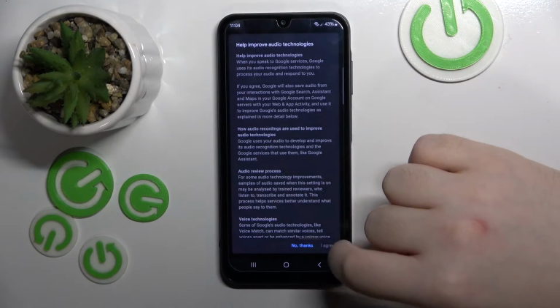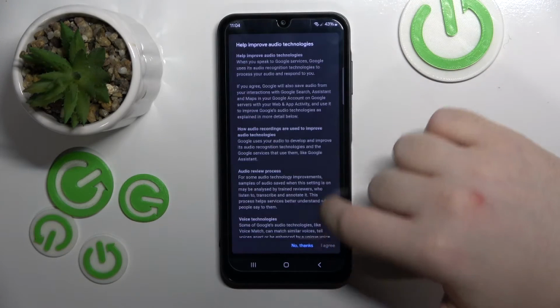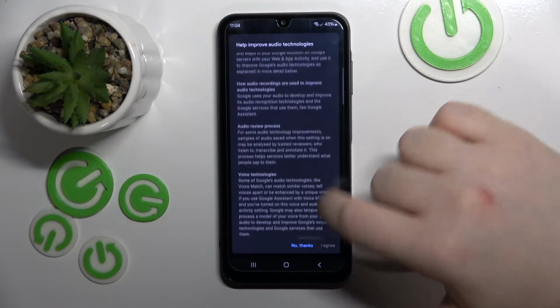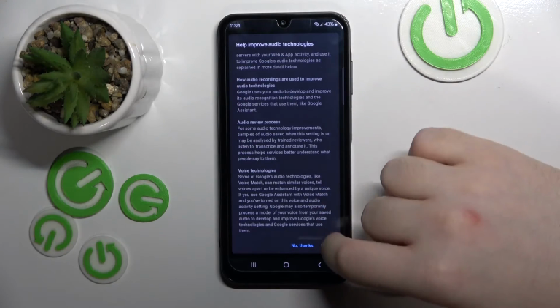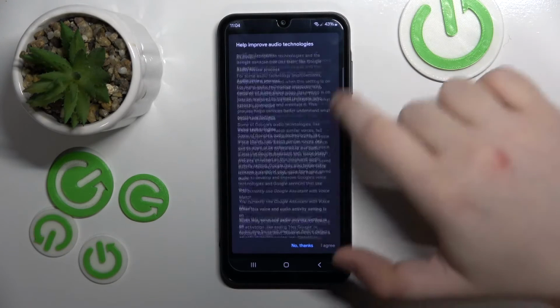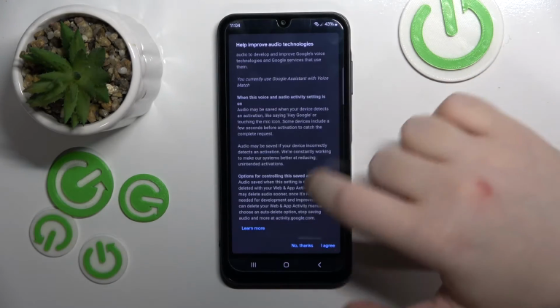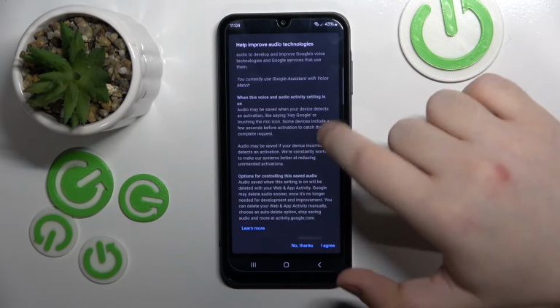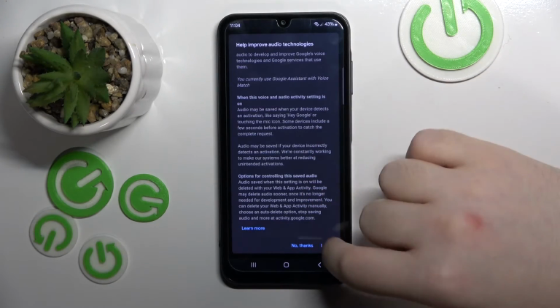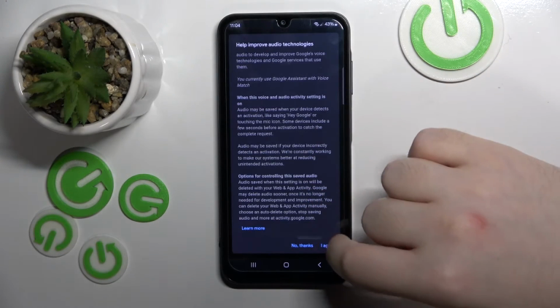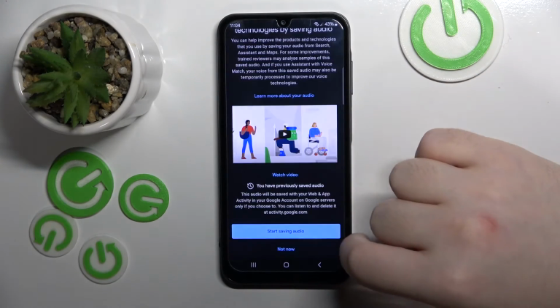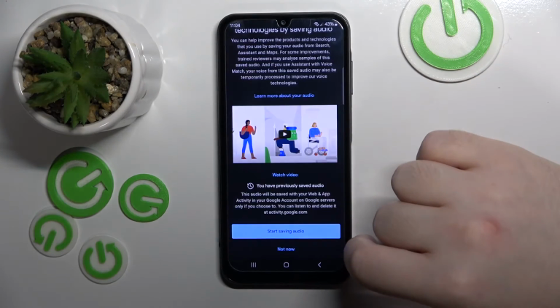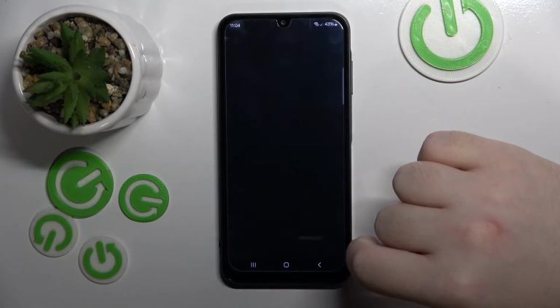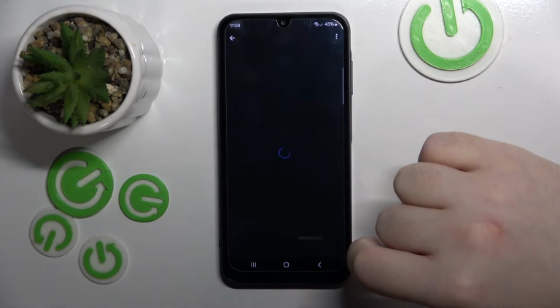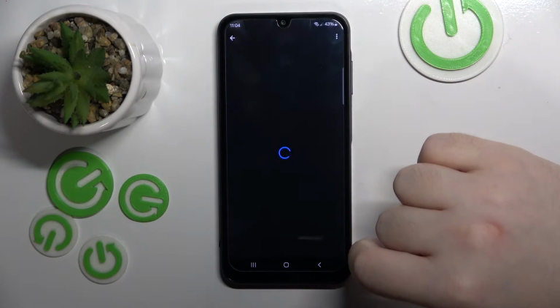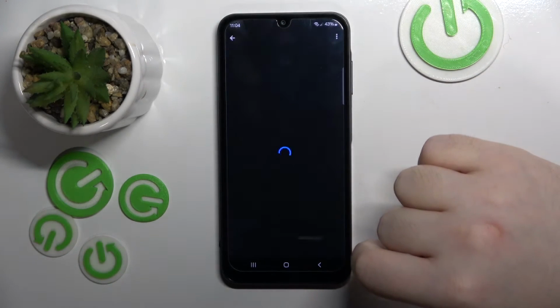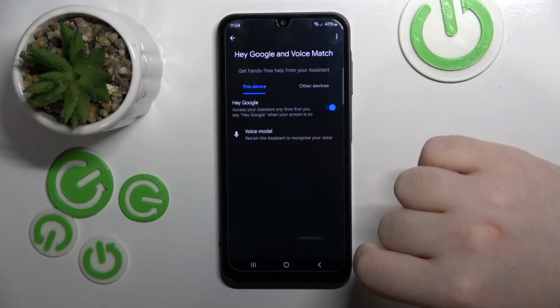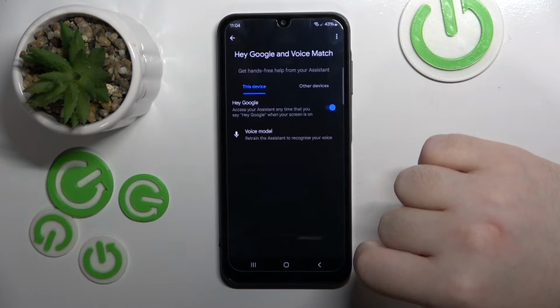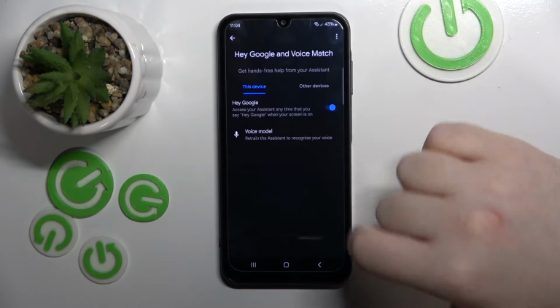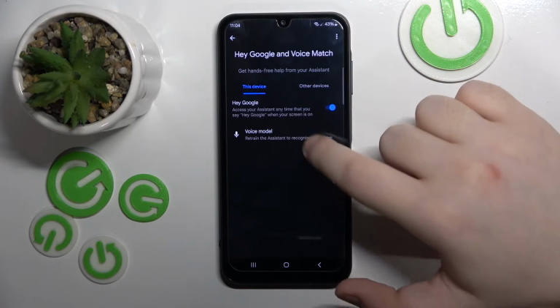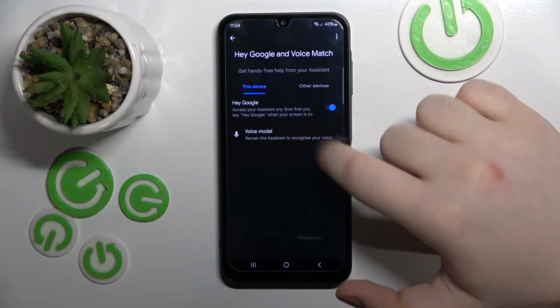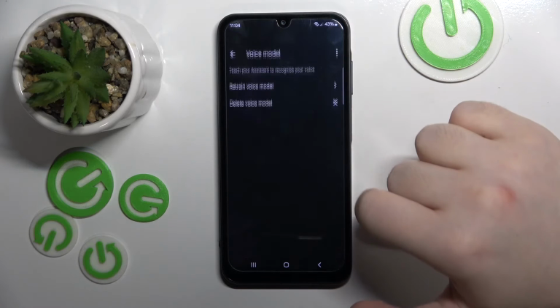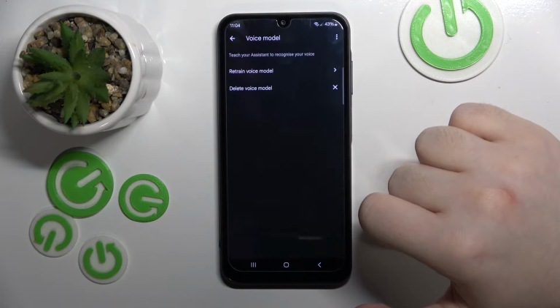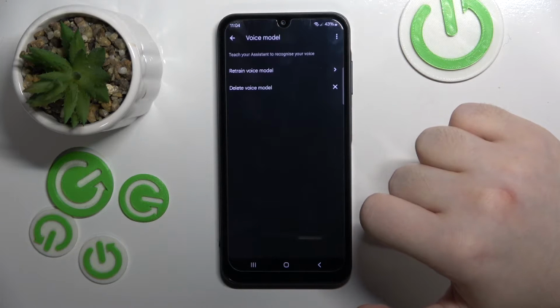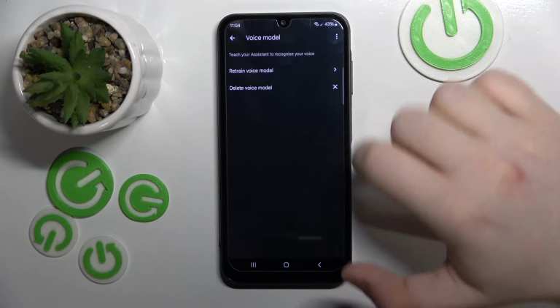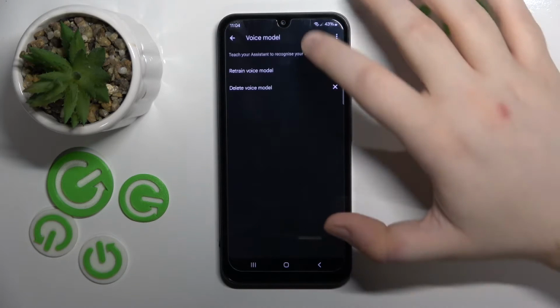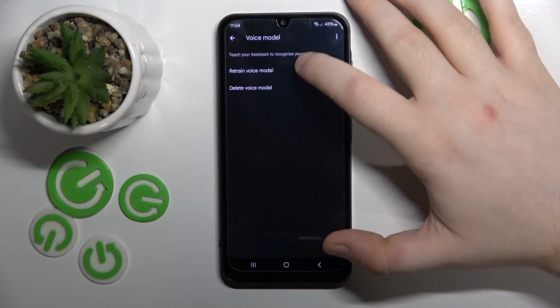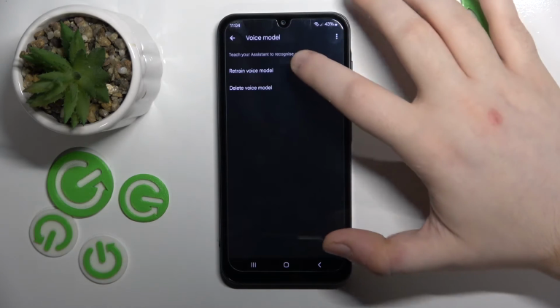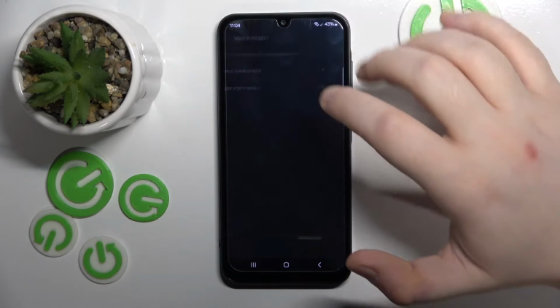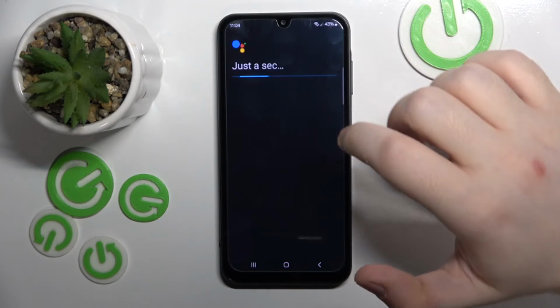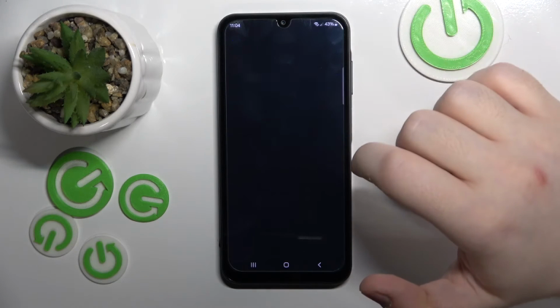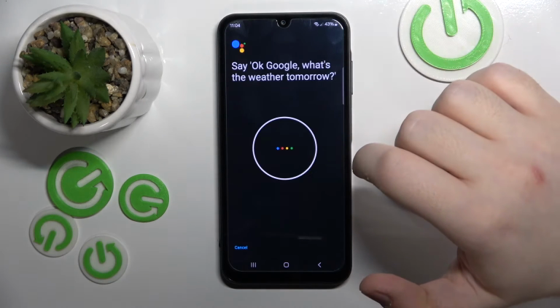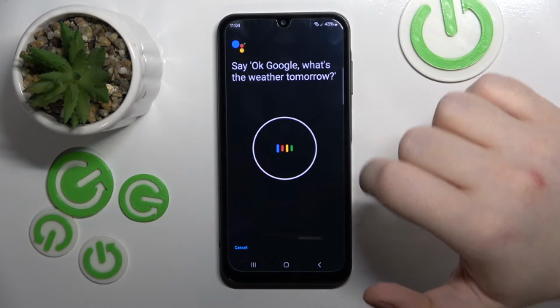Then scroll down and click I agree. Now click on Voice Model and click on Retrain Voice Model.